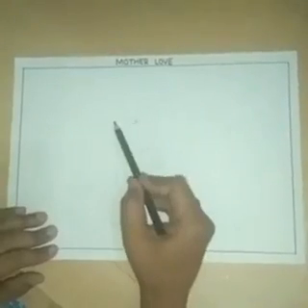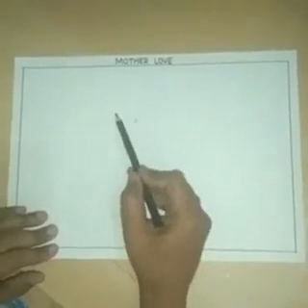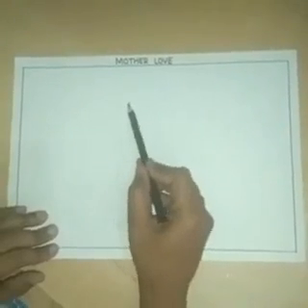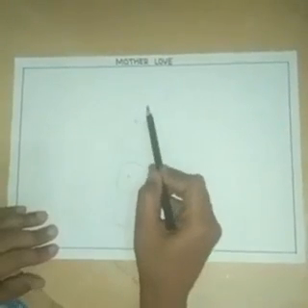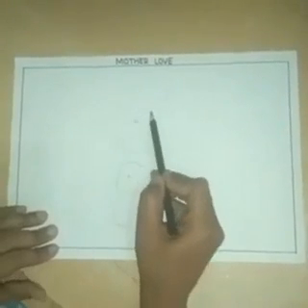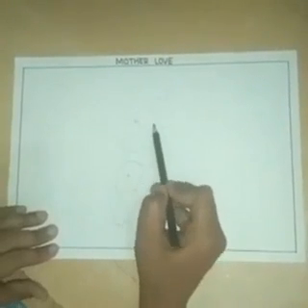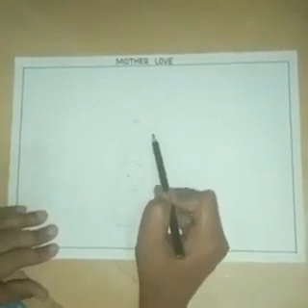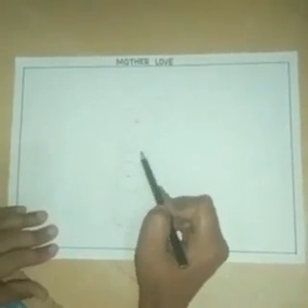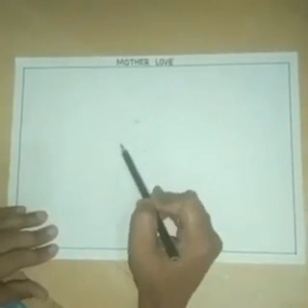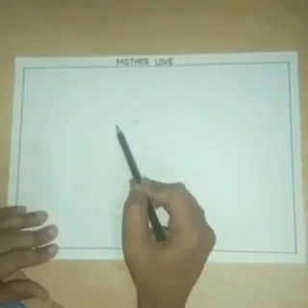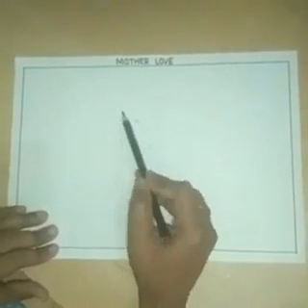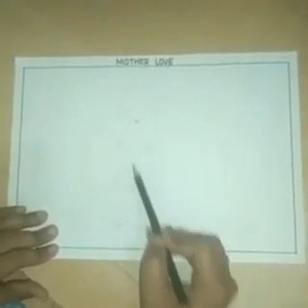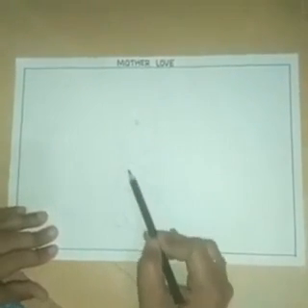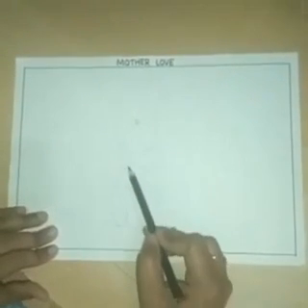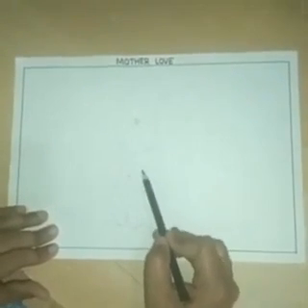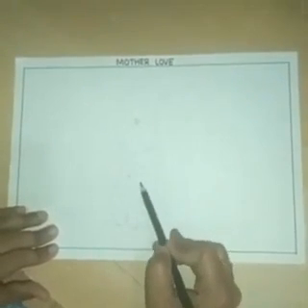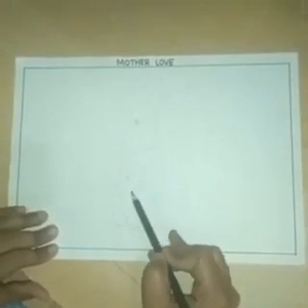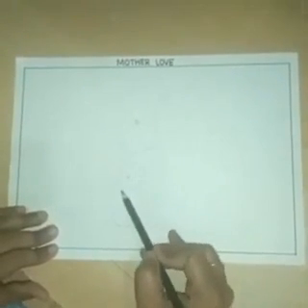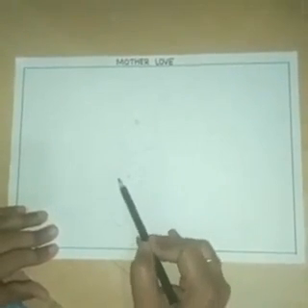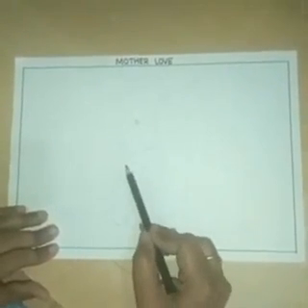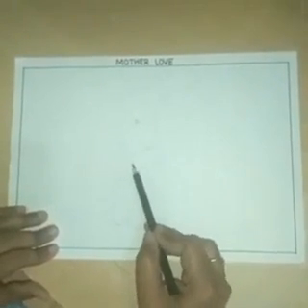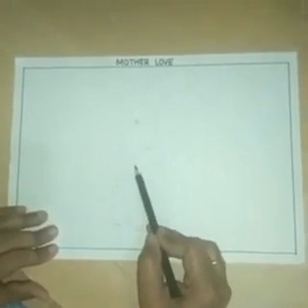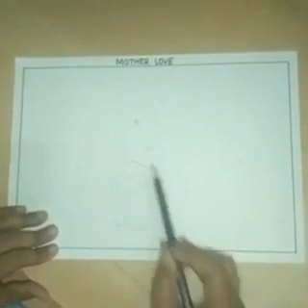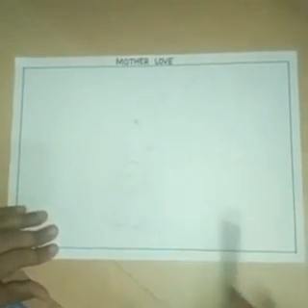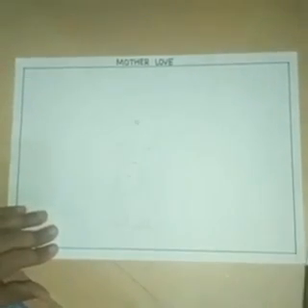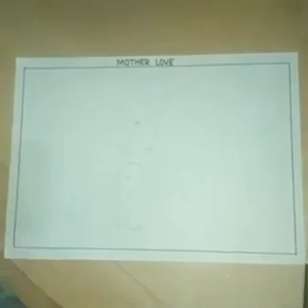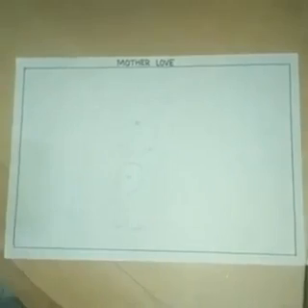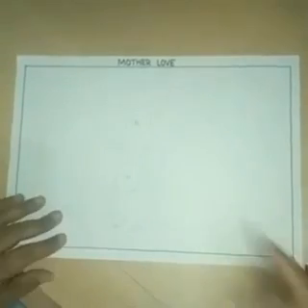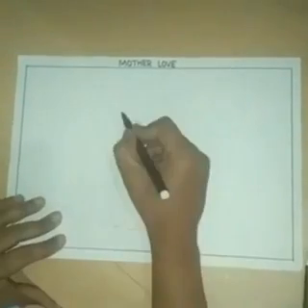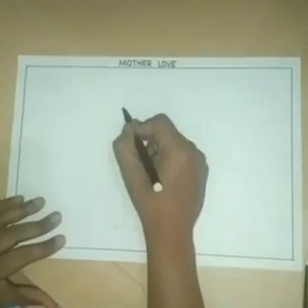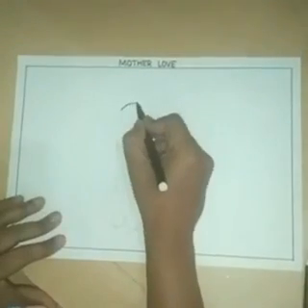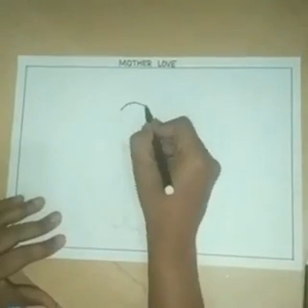Draw over shape — it will help you to draw proper shapes of the elephant face.